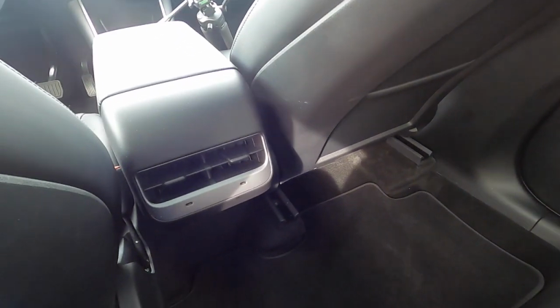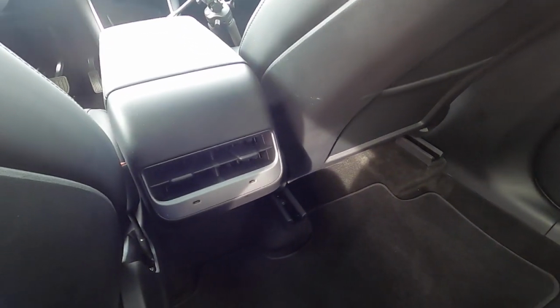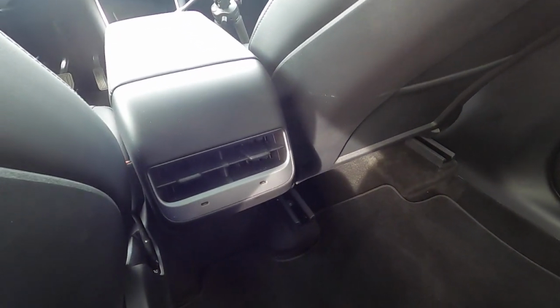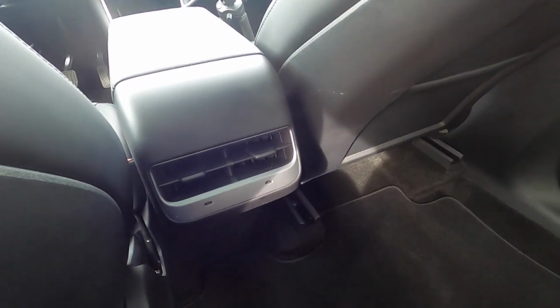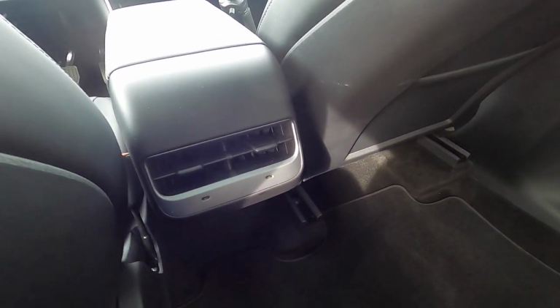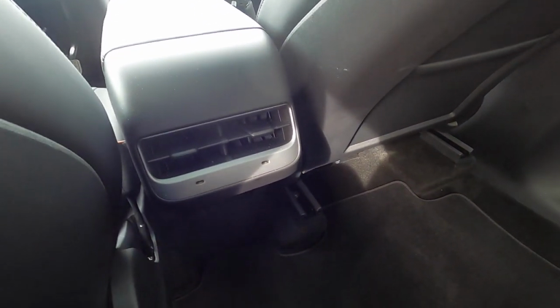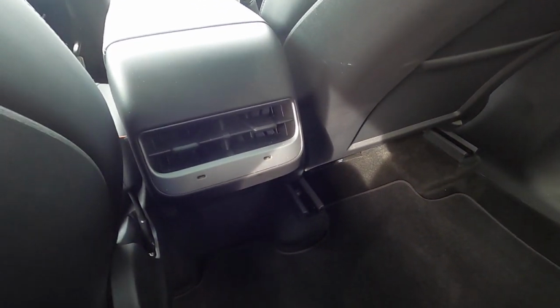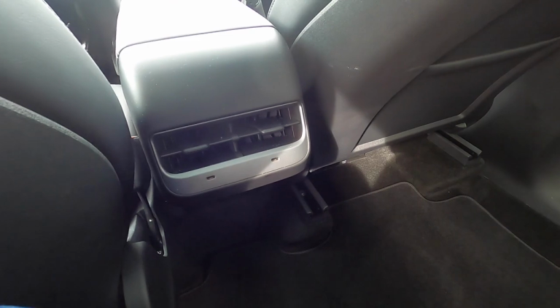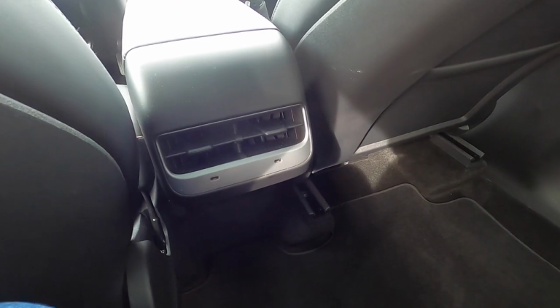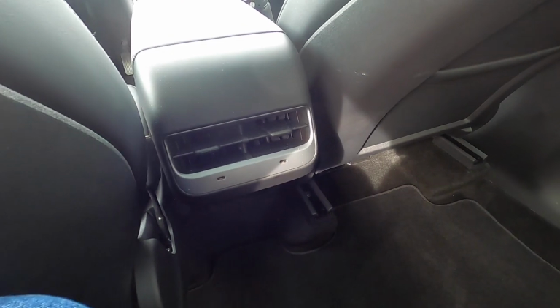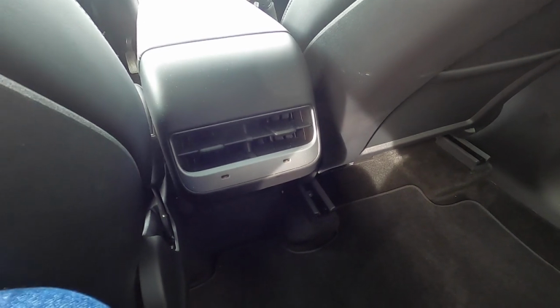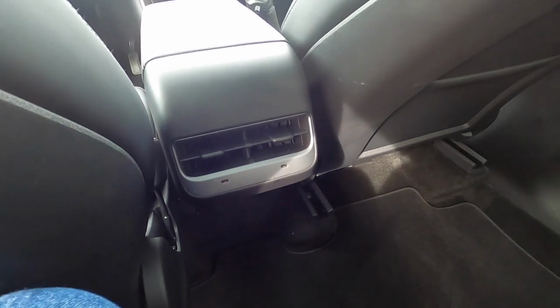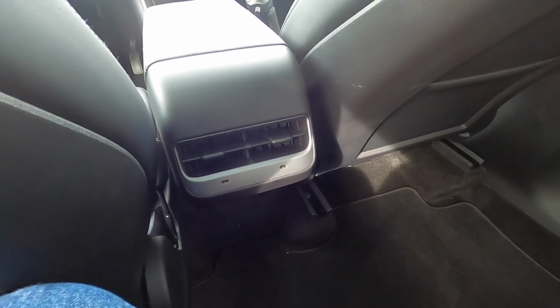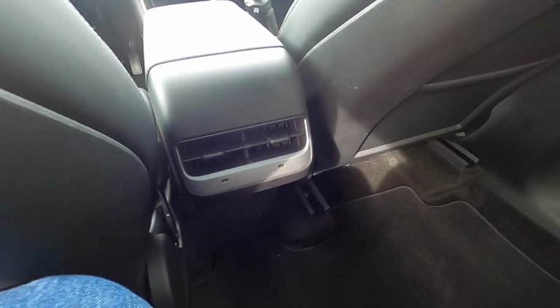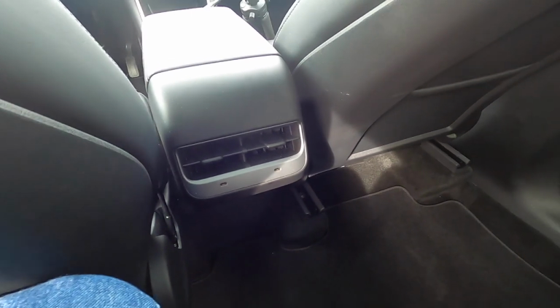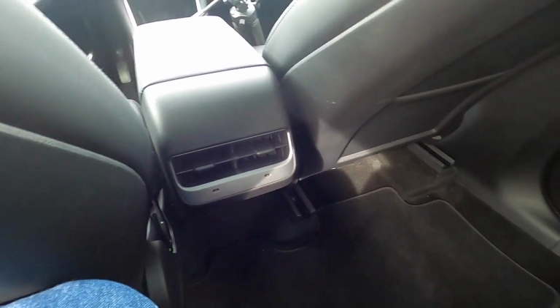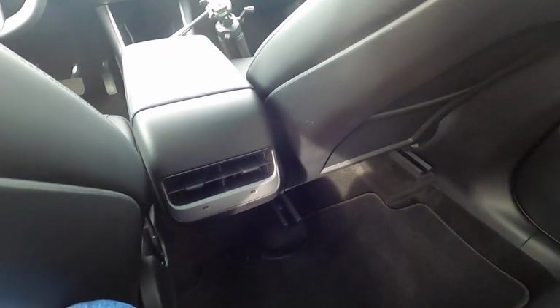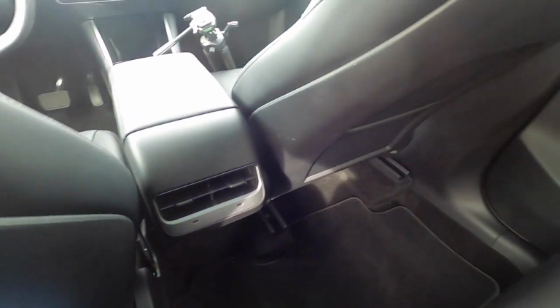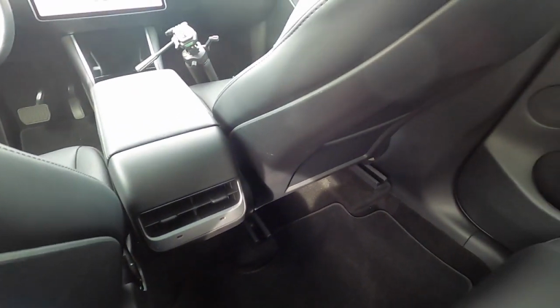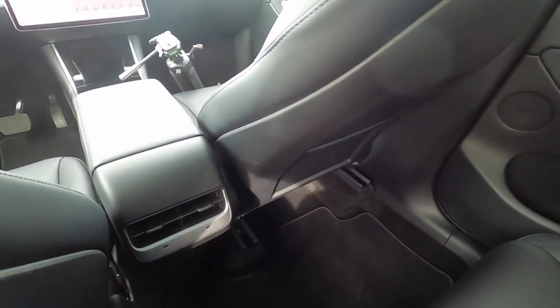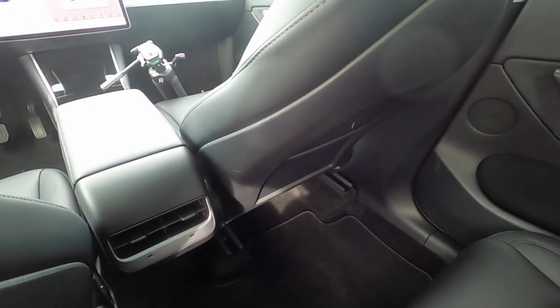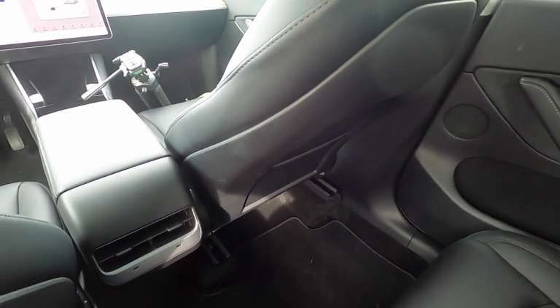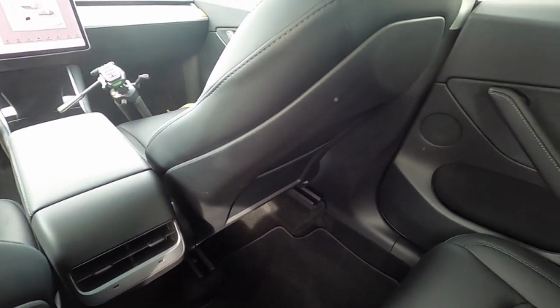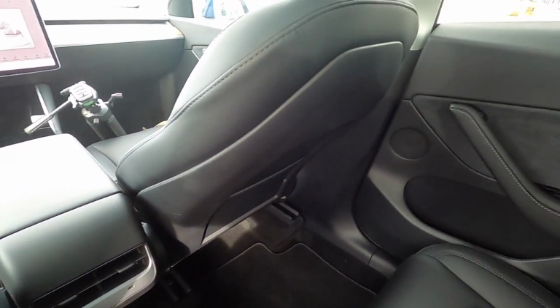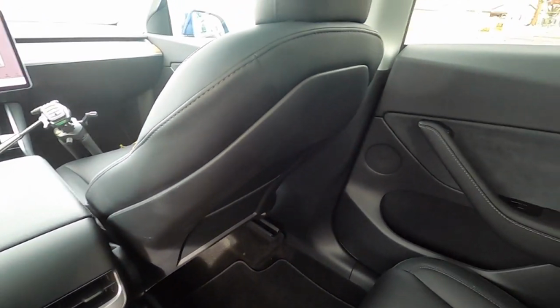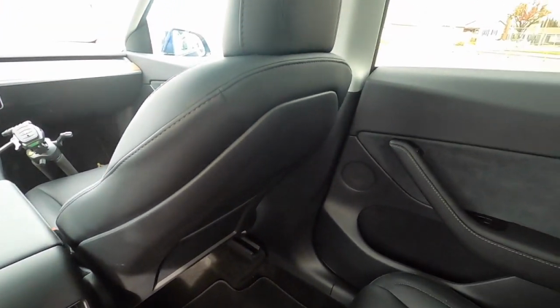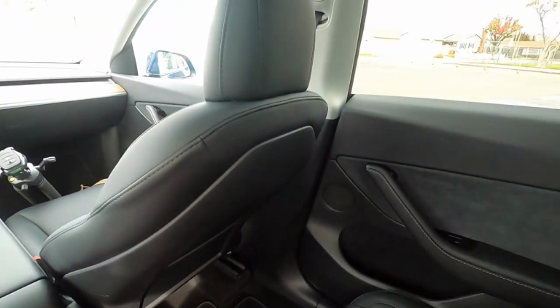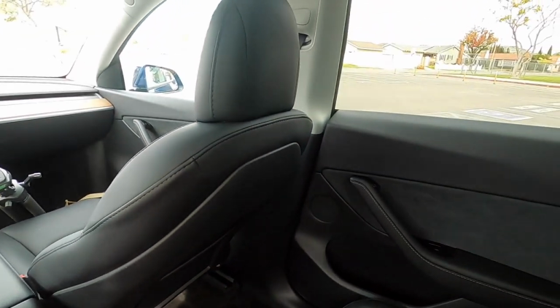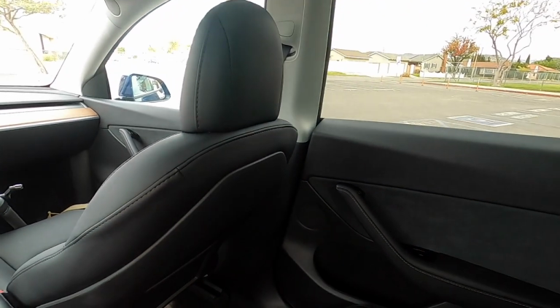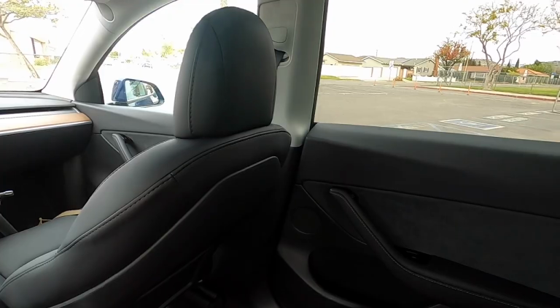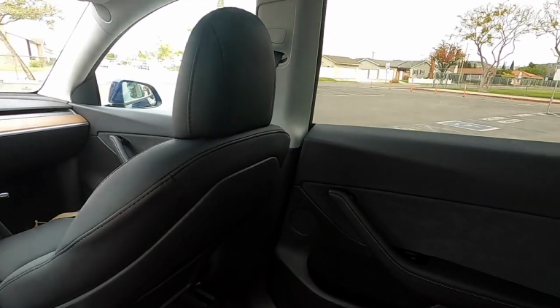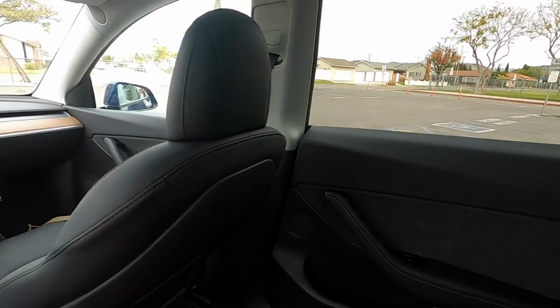If I was sitting on the other side behind somebody who's not as weirdly tall as I am, I'd probably be fine. We do have air vents and USB-C charging ports for back seat passengers, so that's very thoughtful.